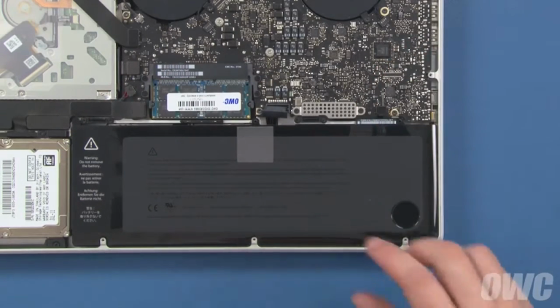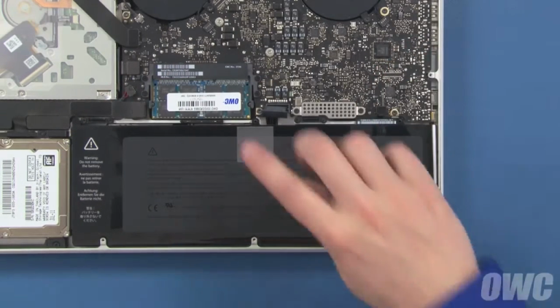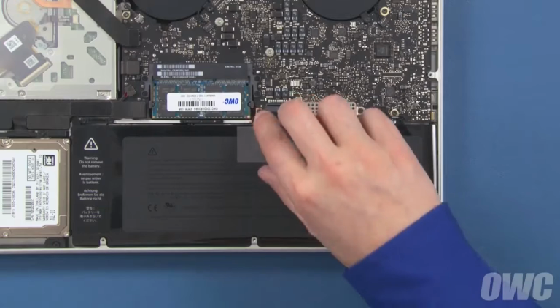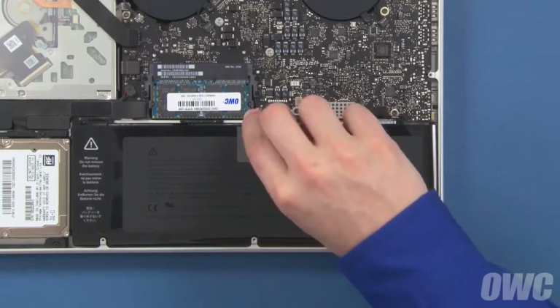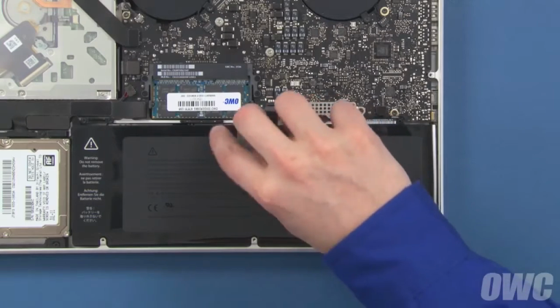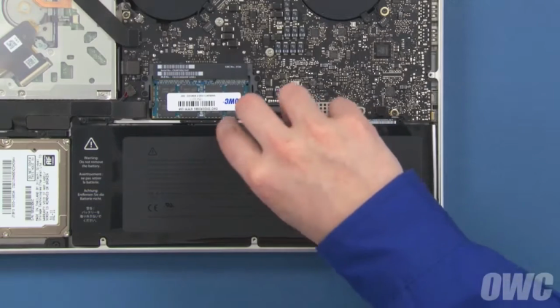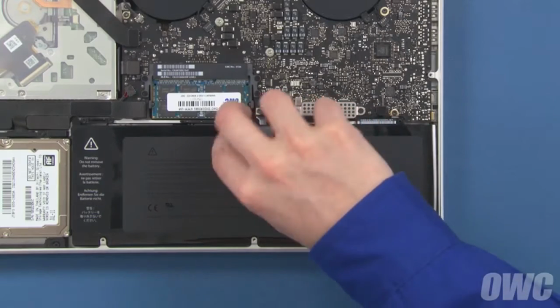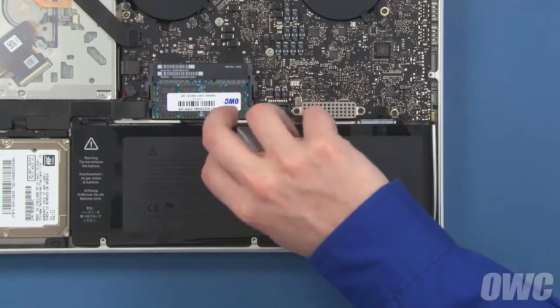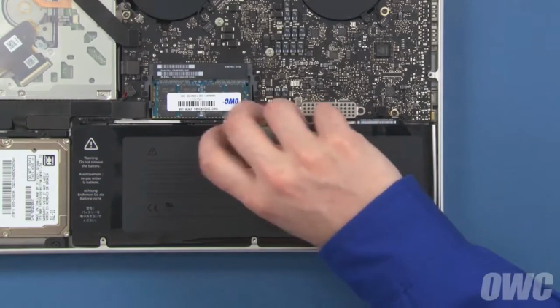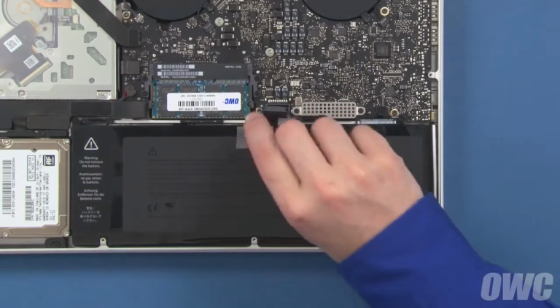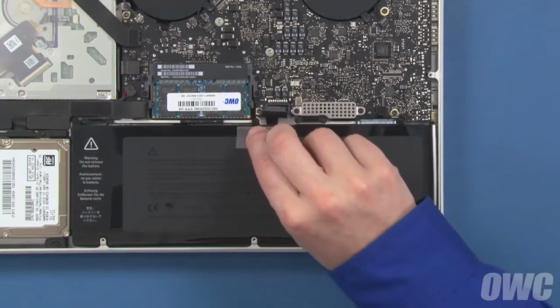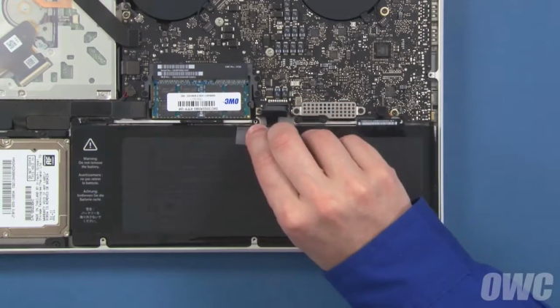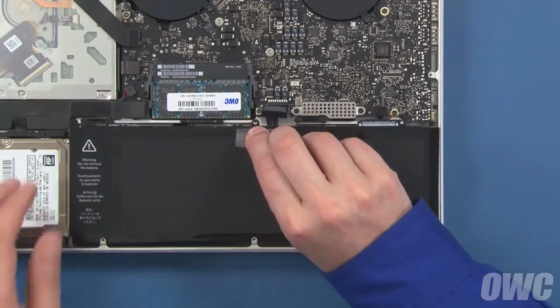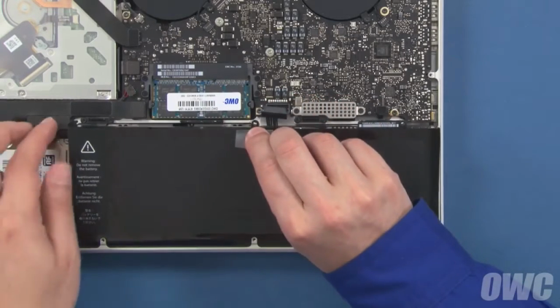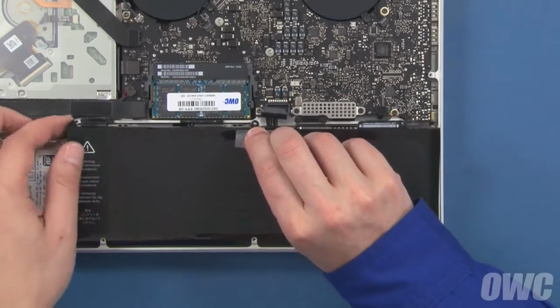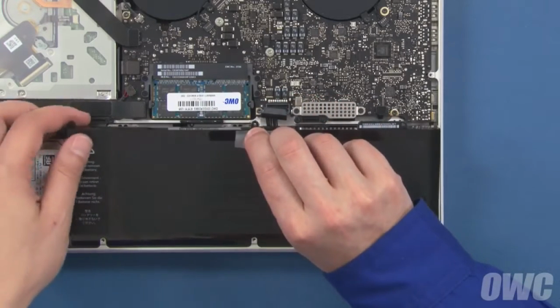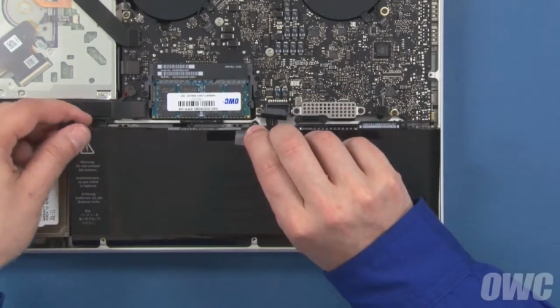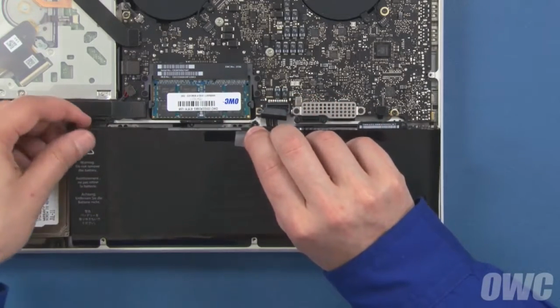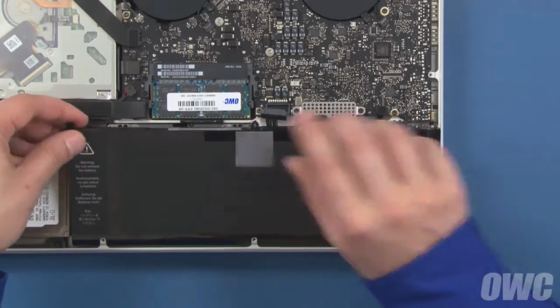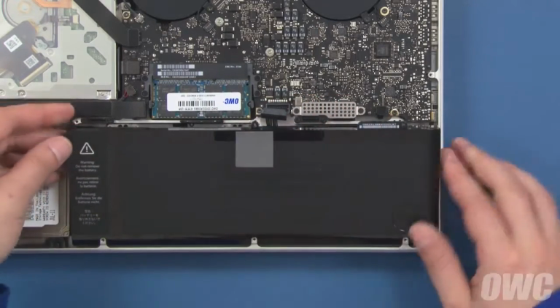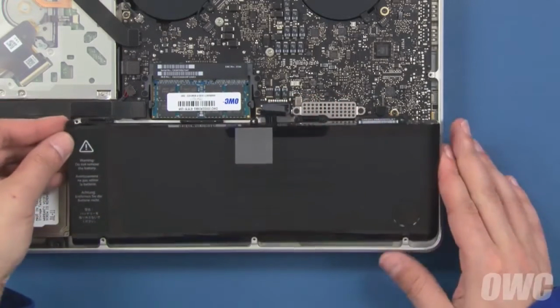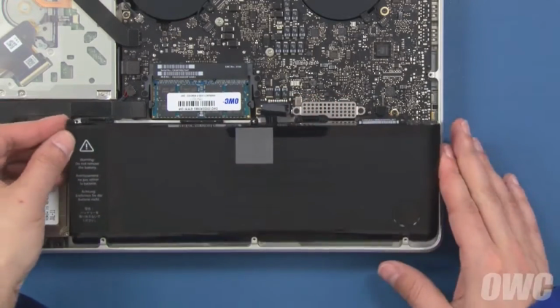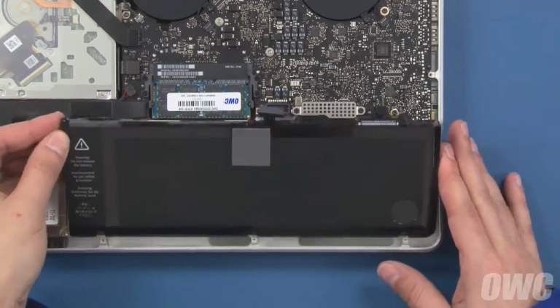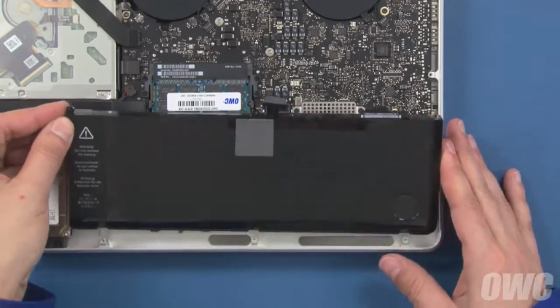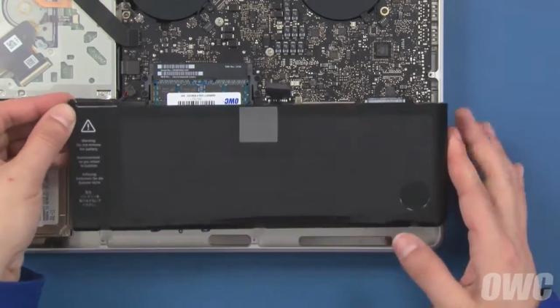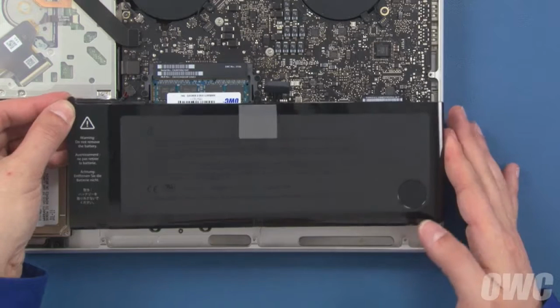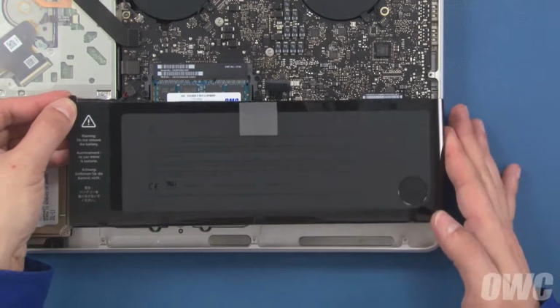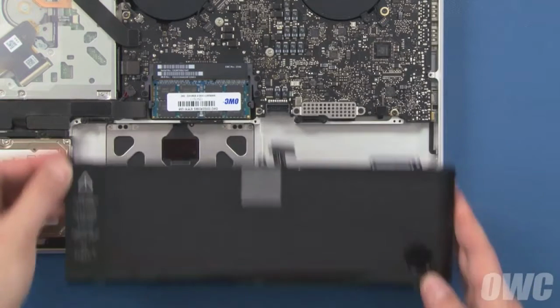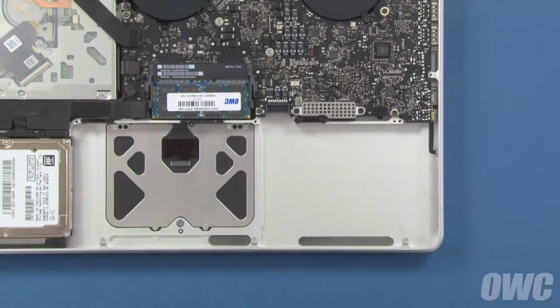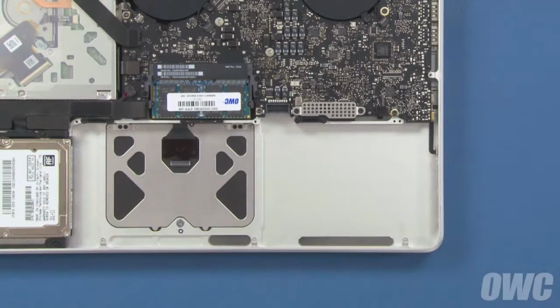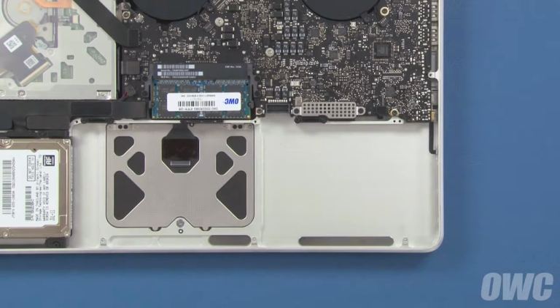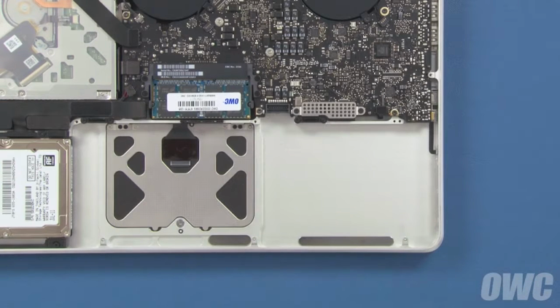Once you've removed the screws, you should be able to lift the battery up, slide it out from under the tabs, and lift it out of the MacBook Pro.